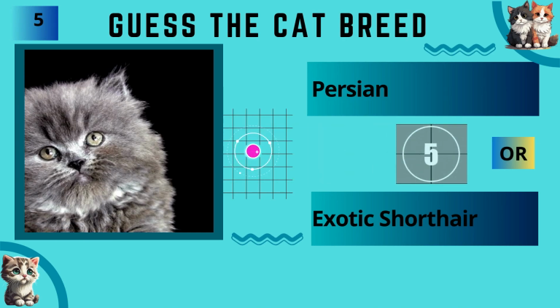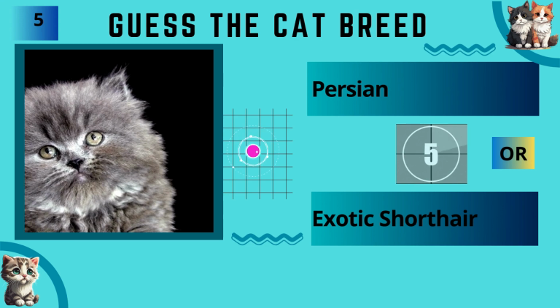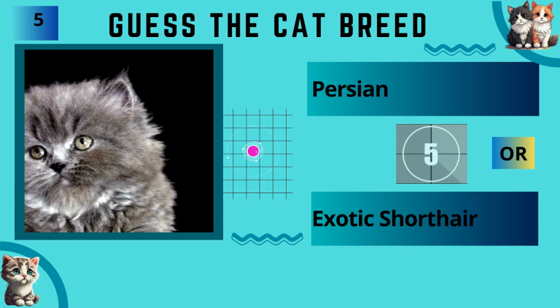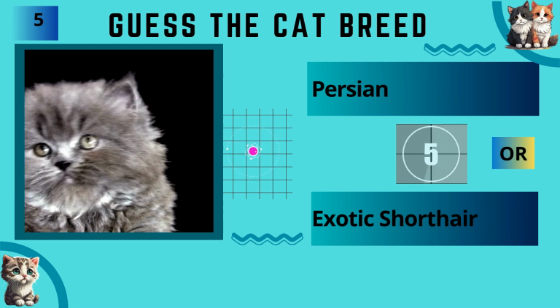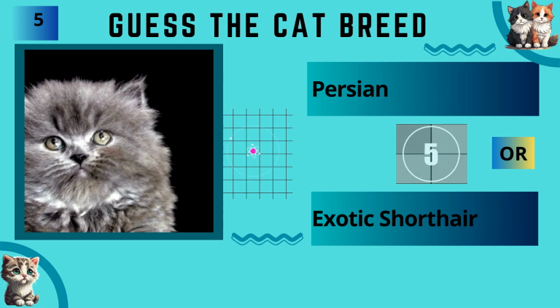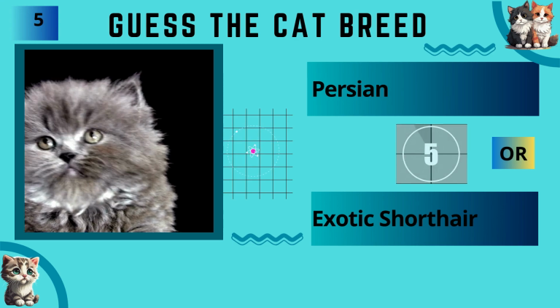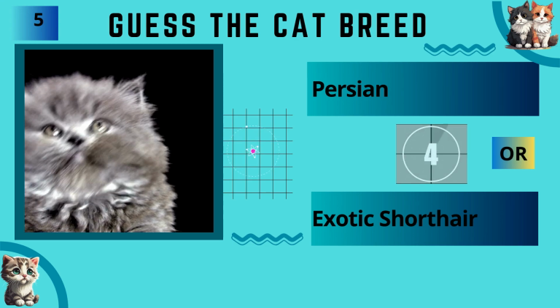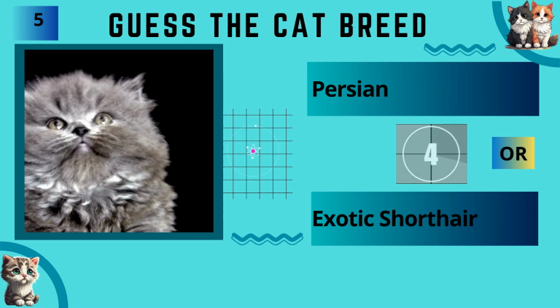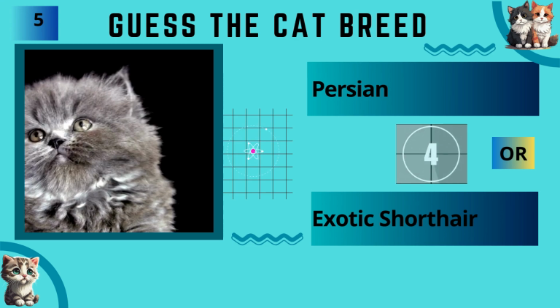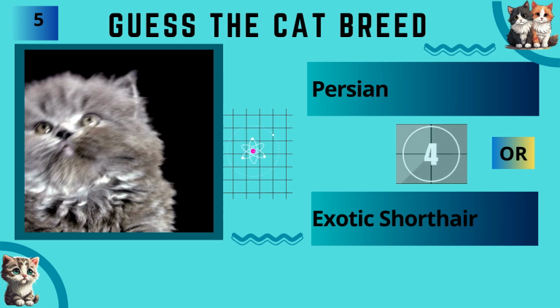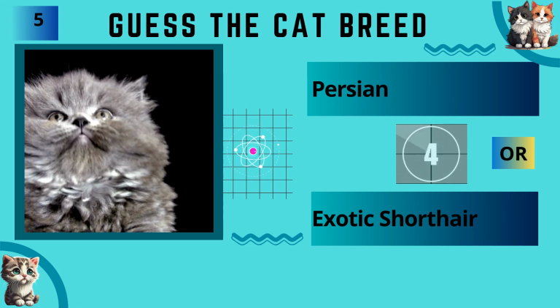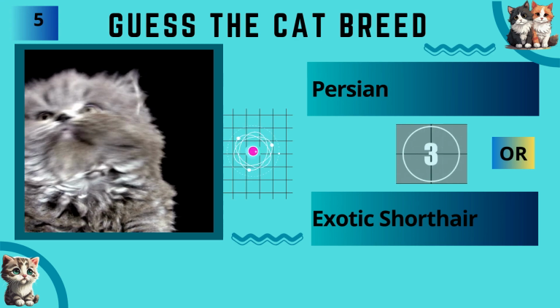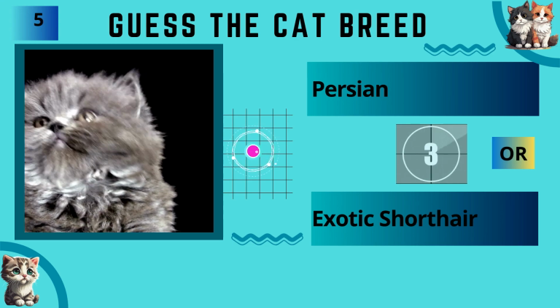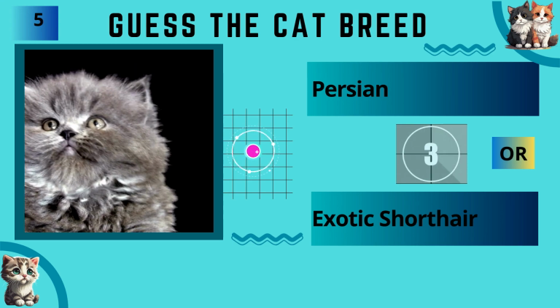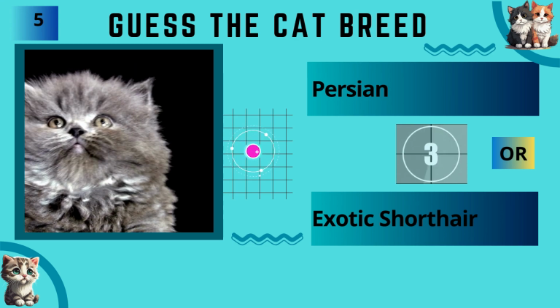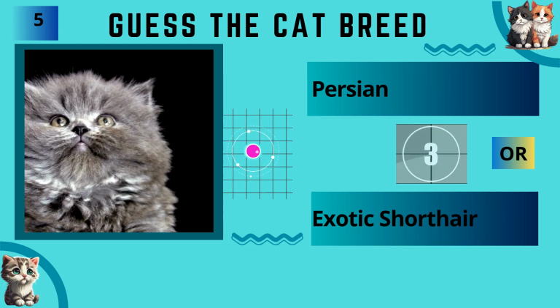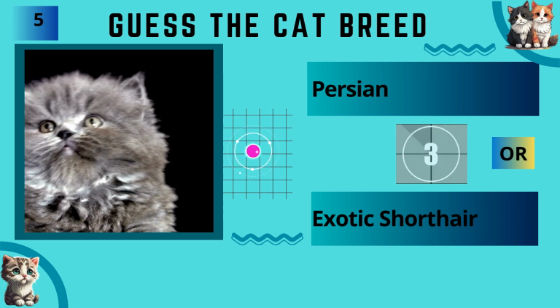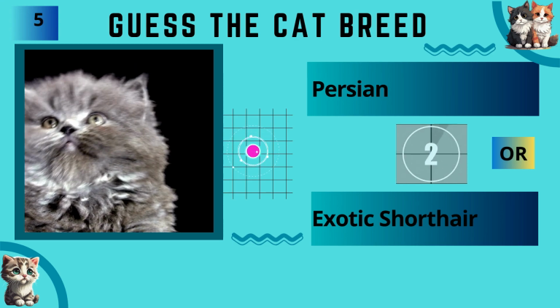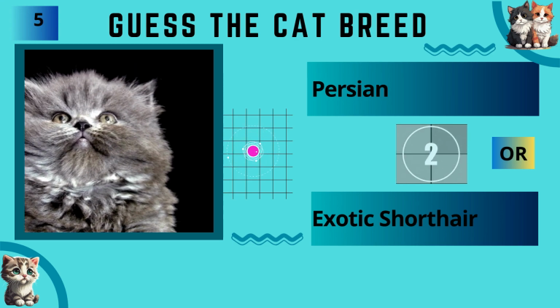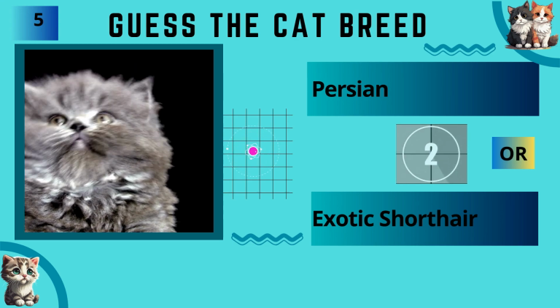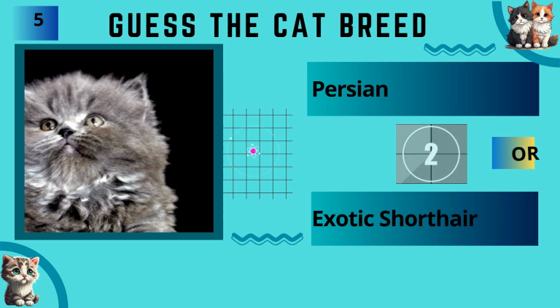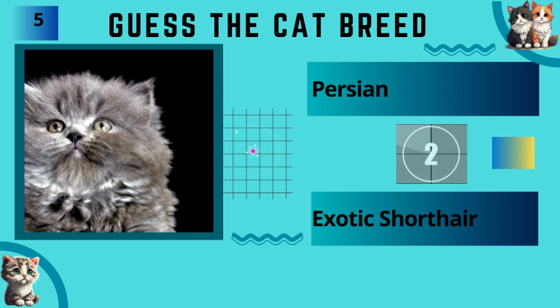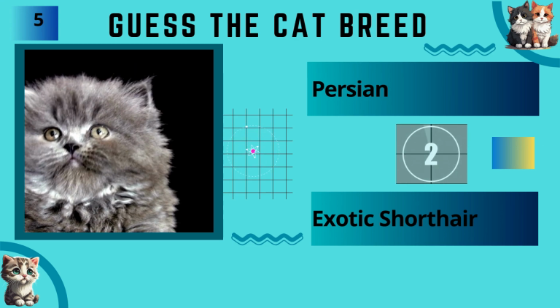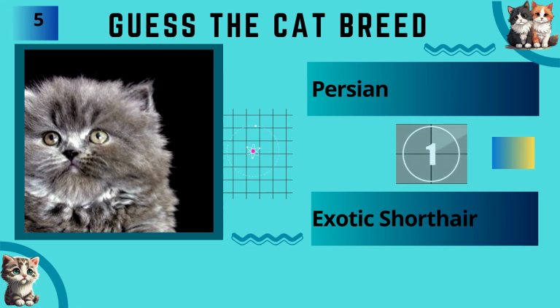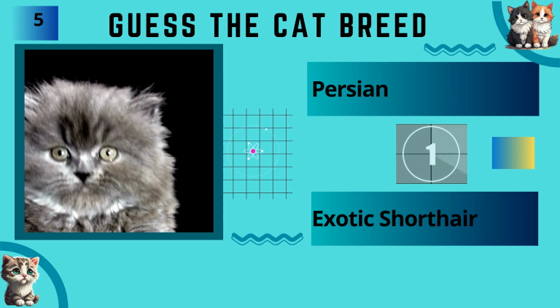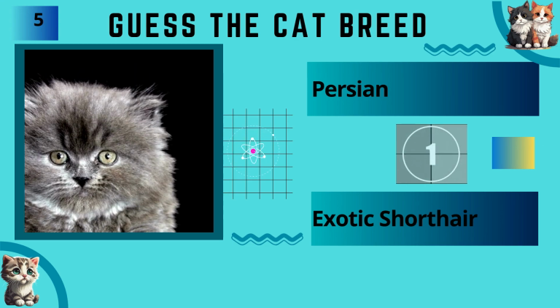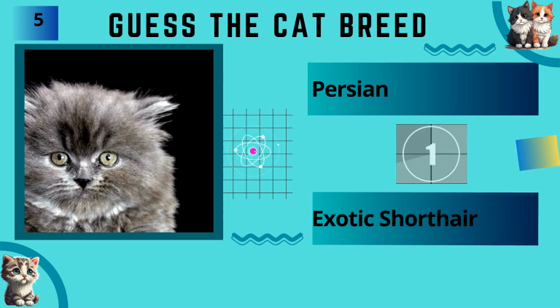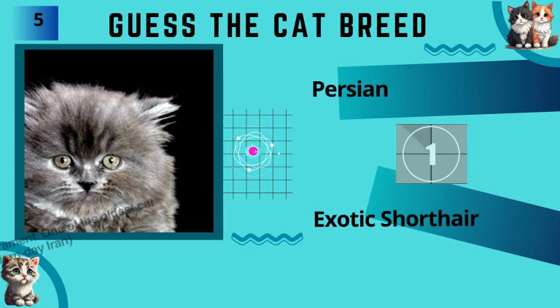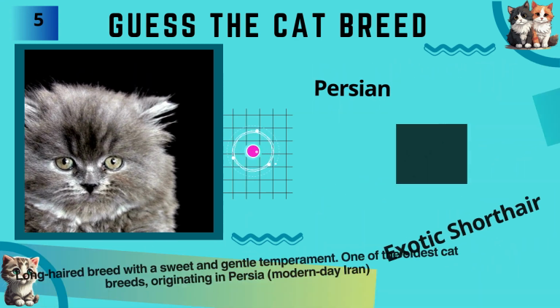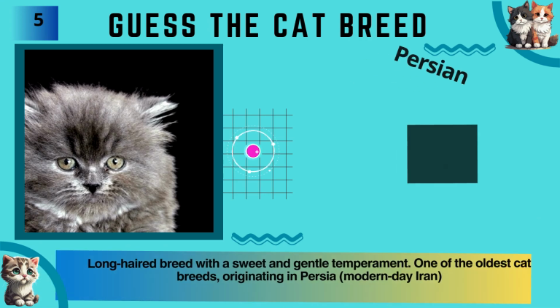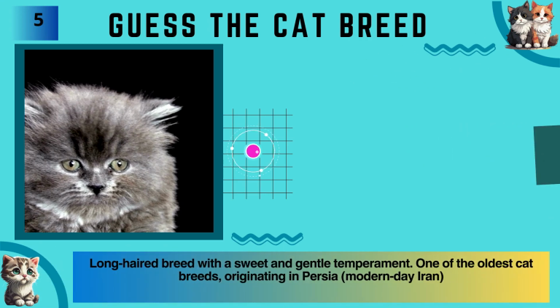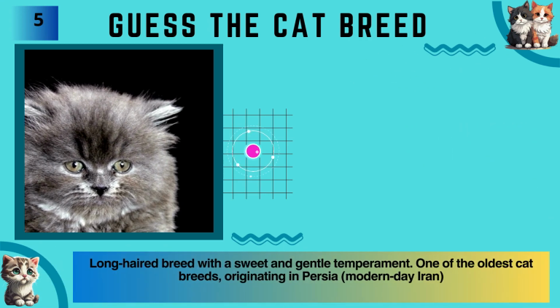Persian or Exotic Shorthair? The answer is Persian.